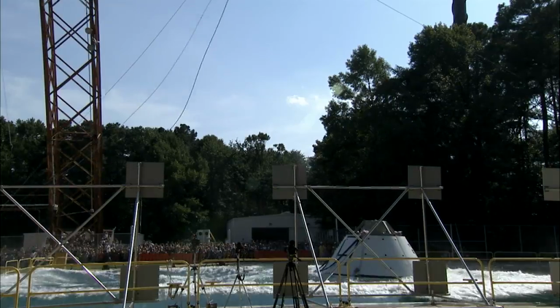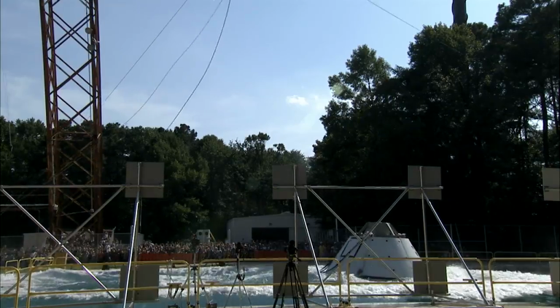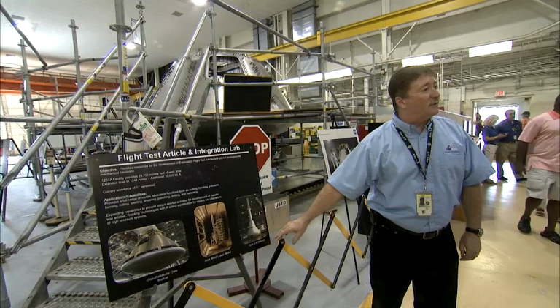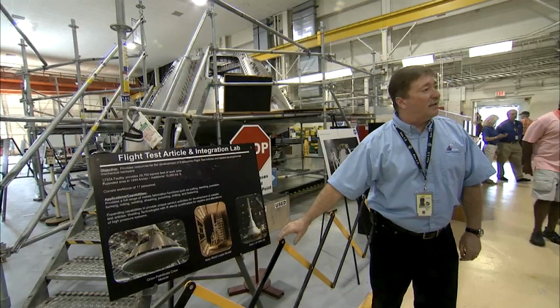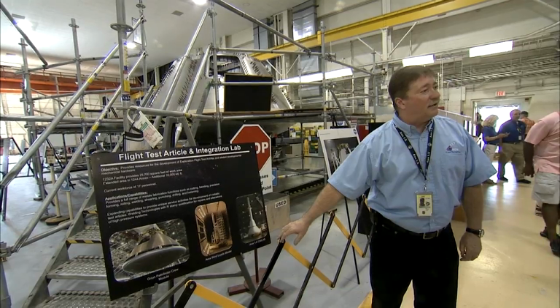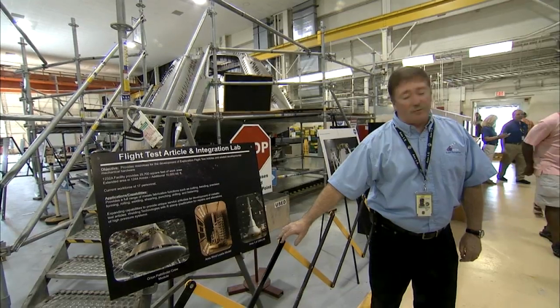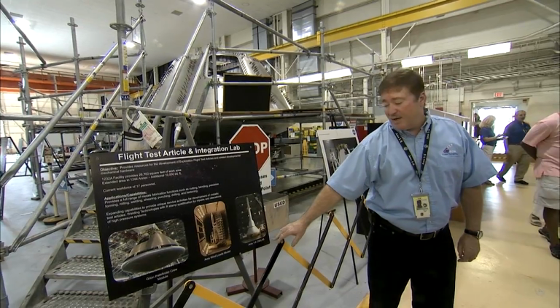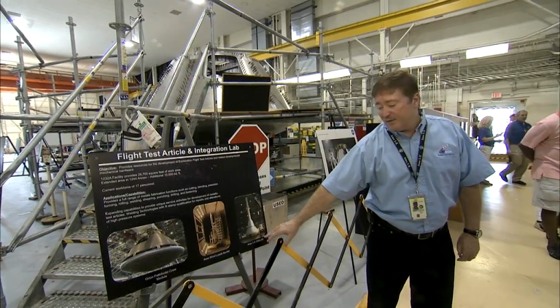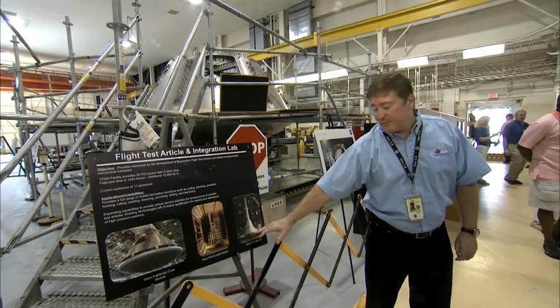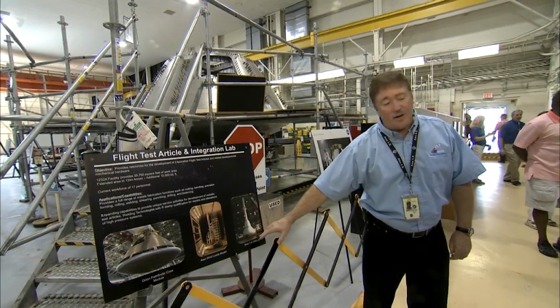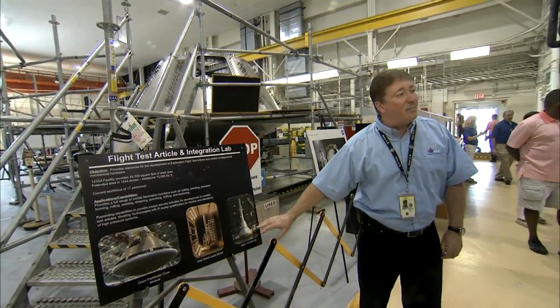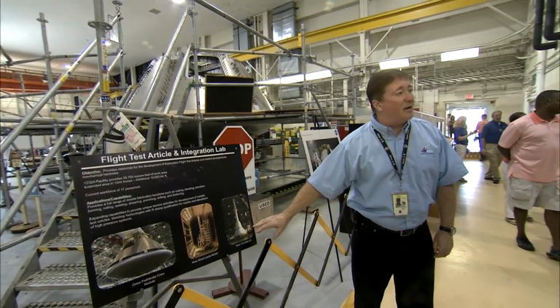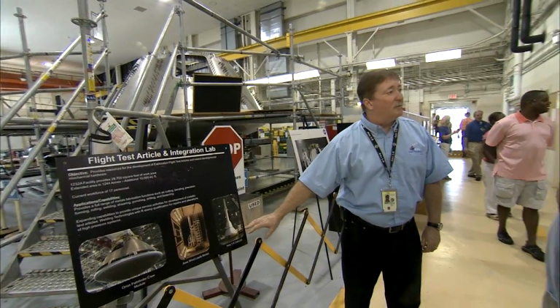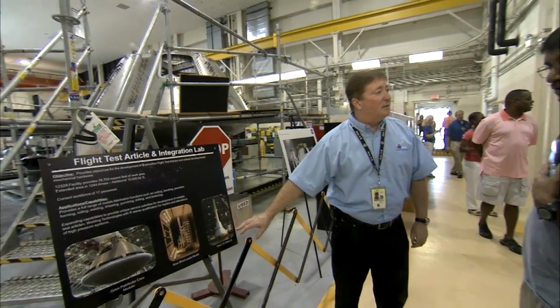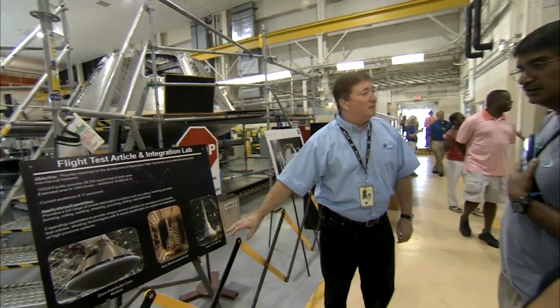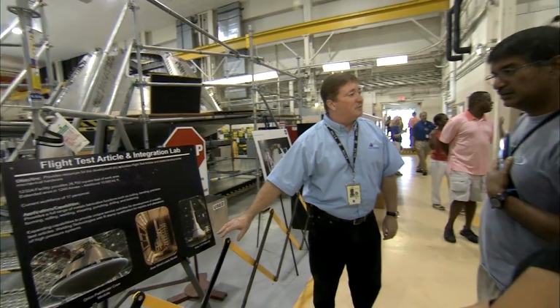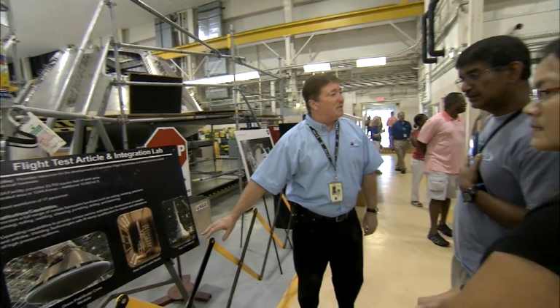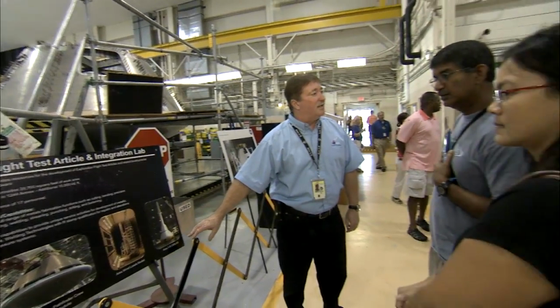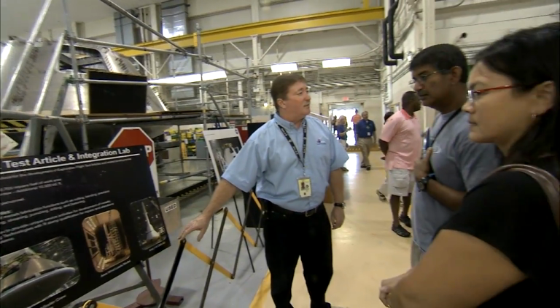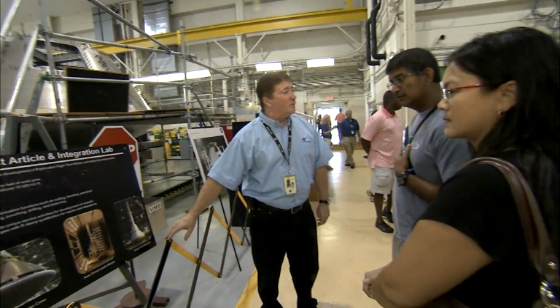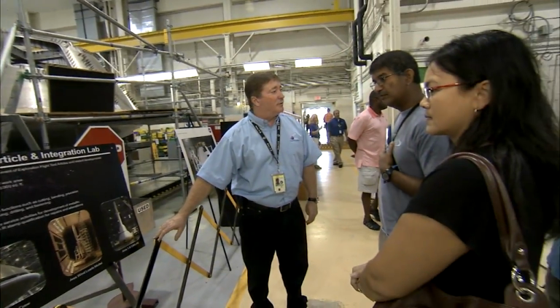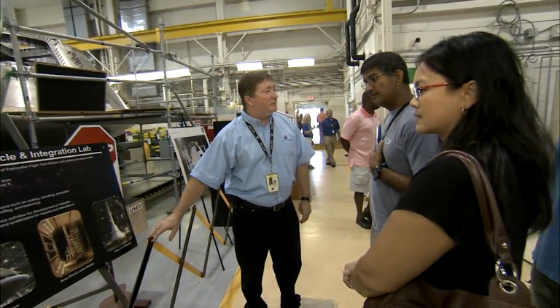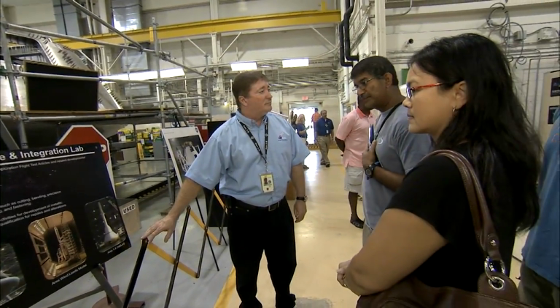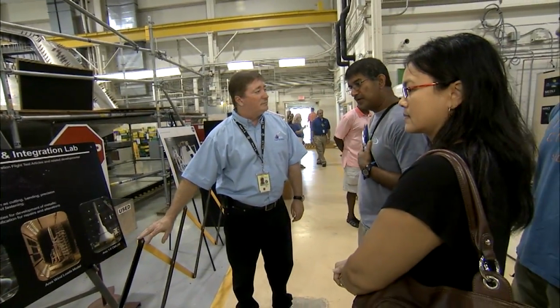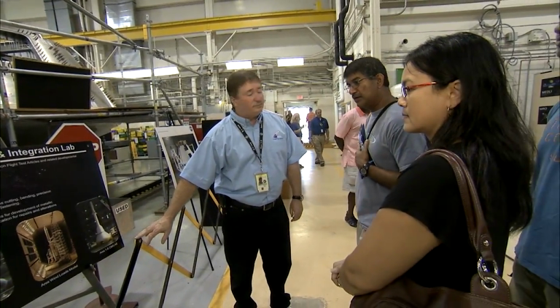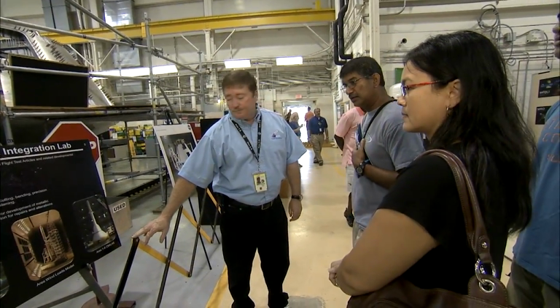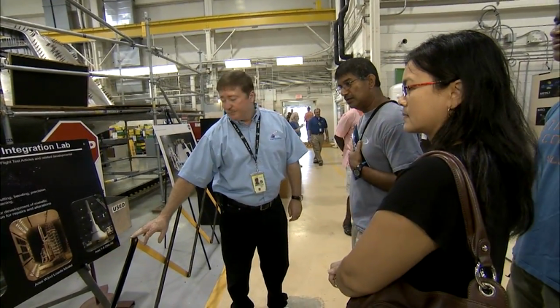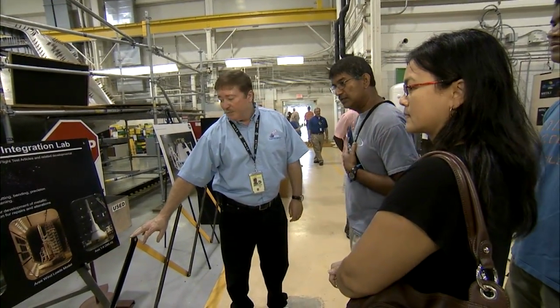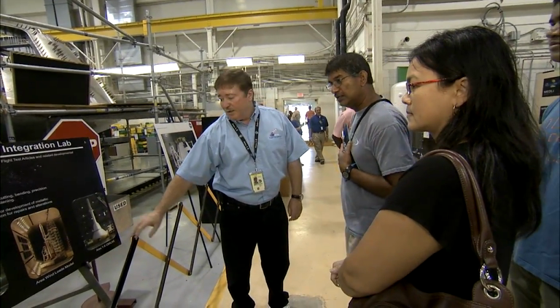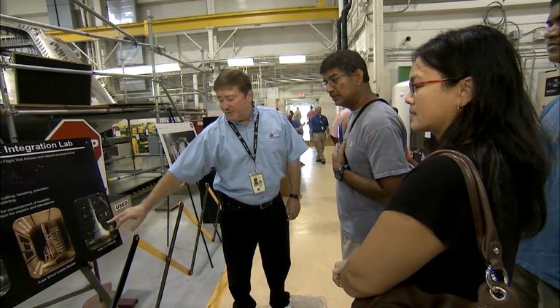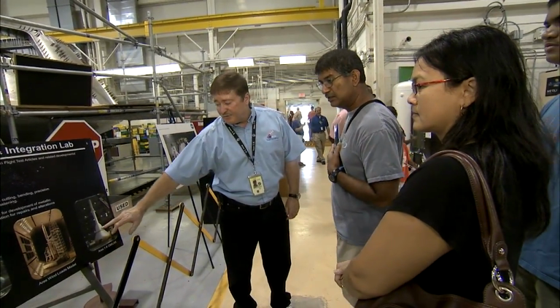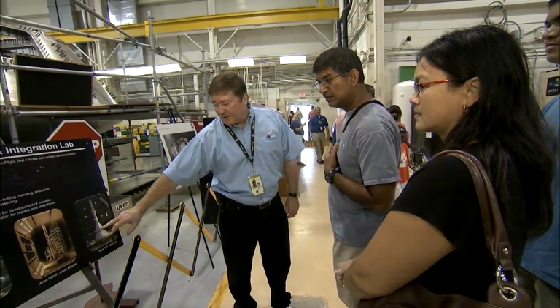Many hope to come back to learn more about the nation's first civilian aeronautics research lab.